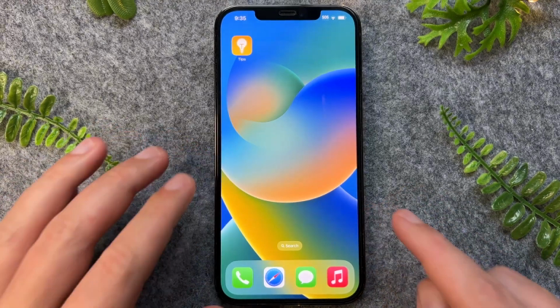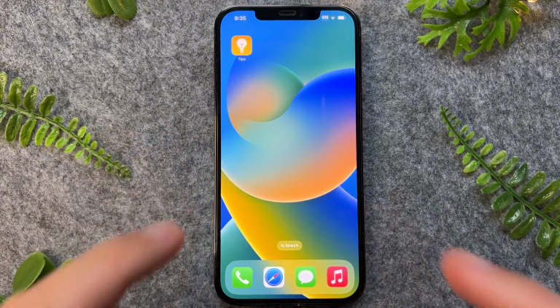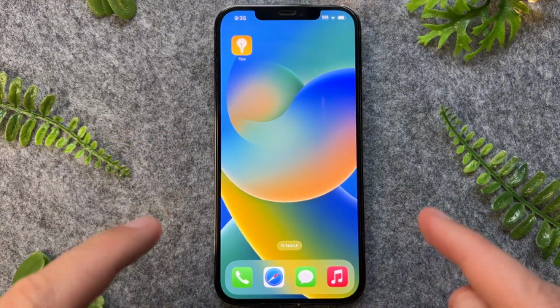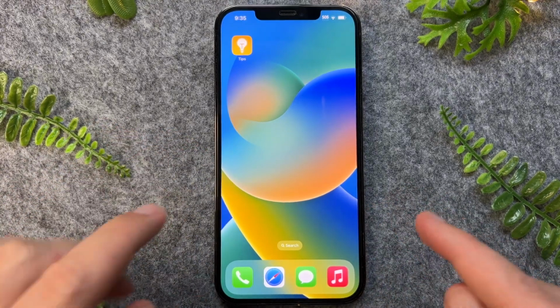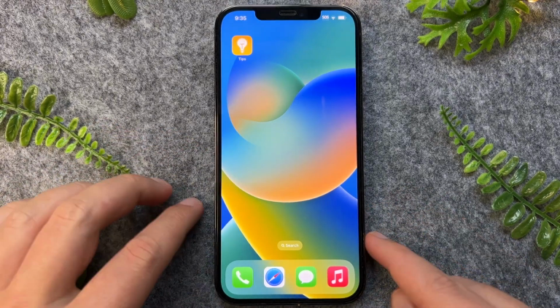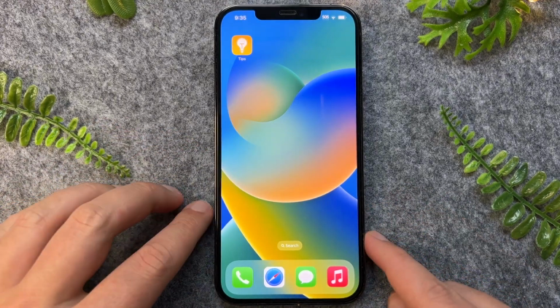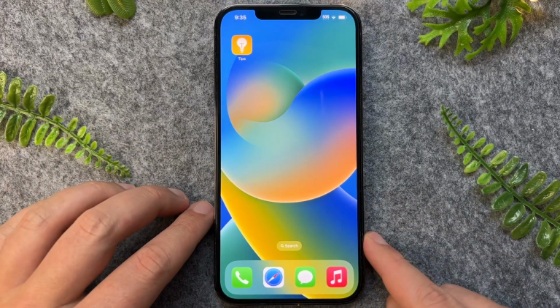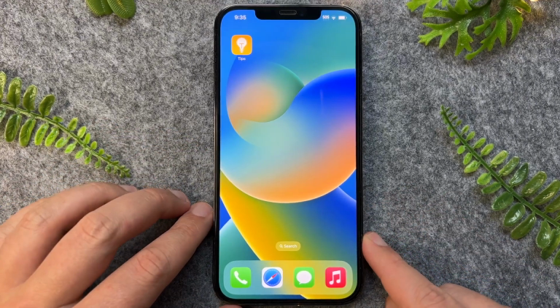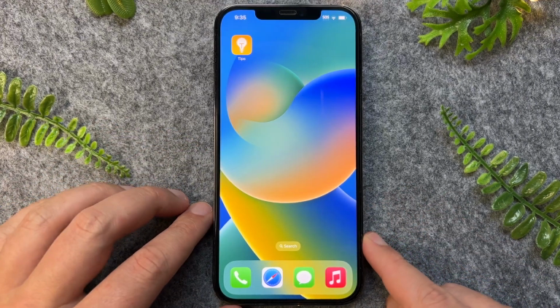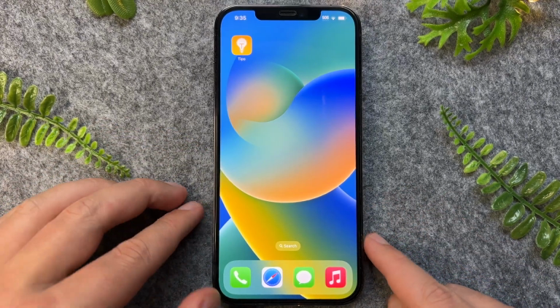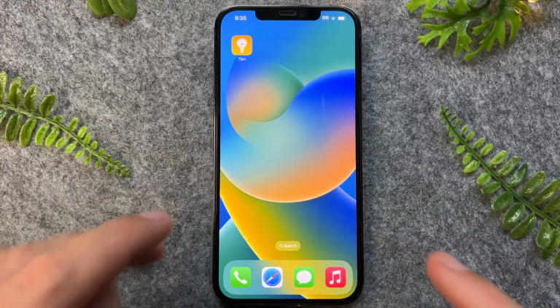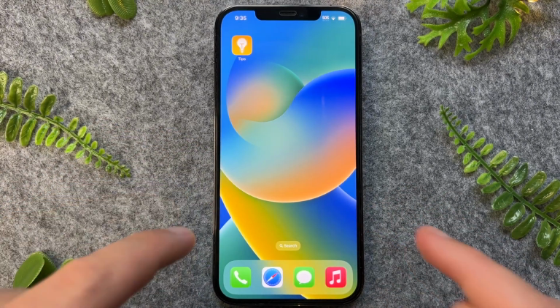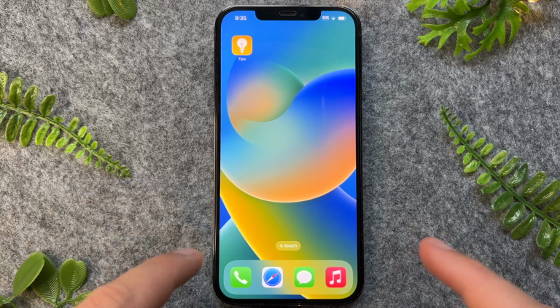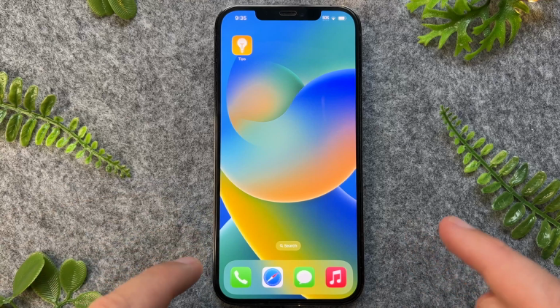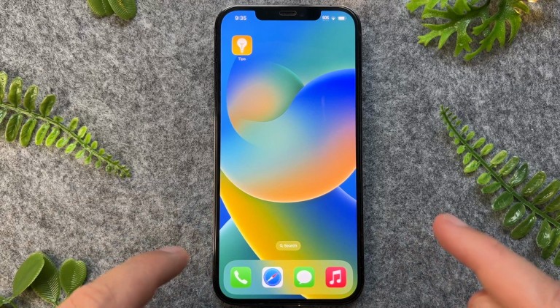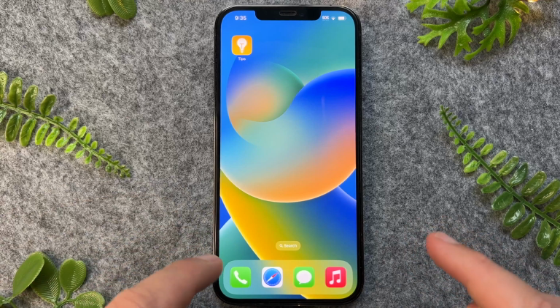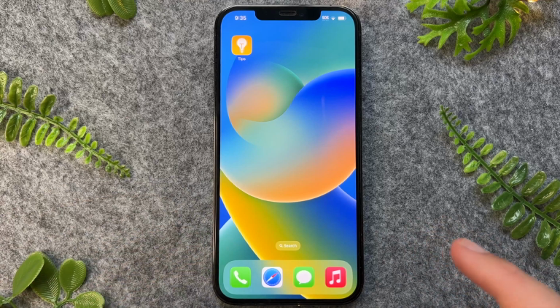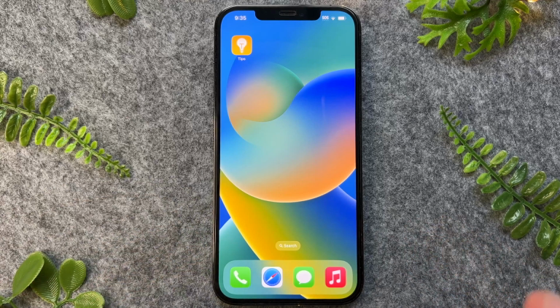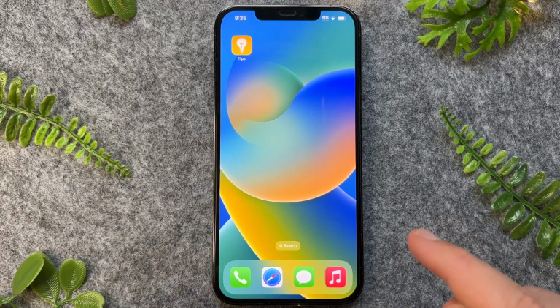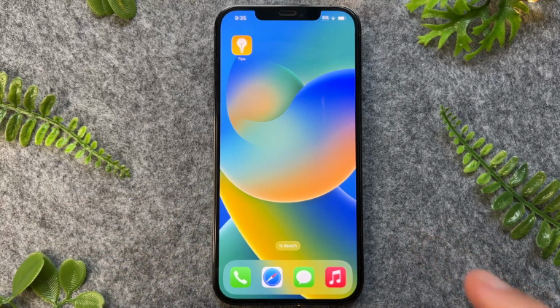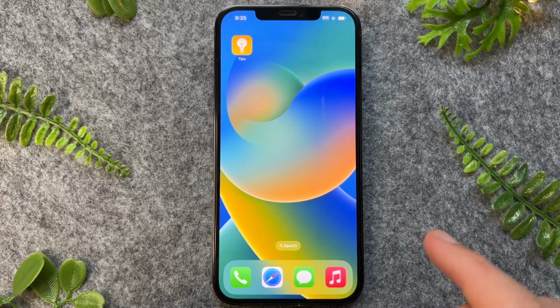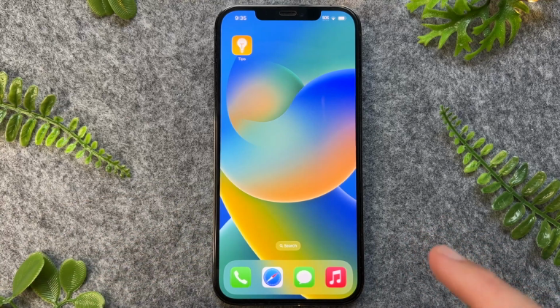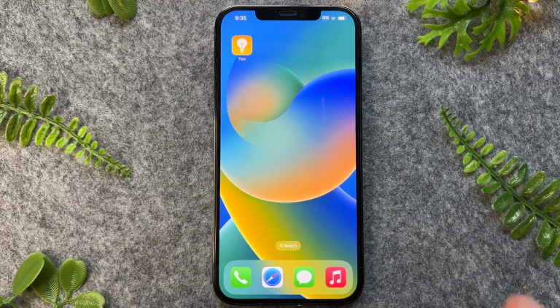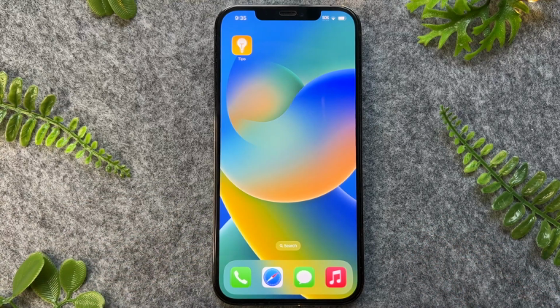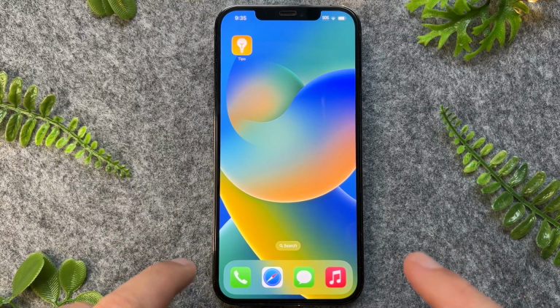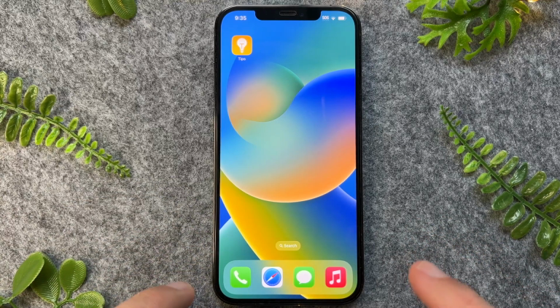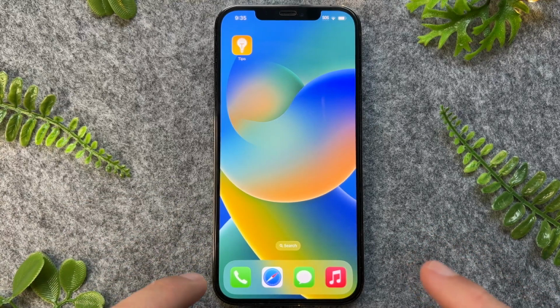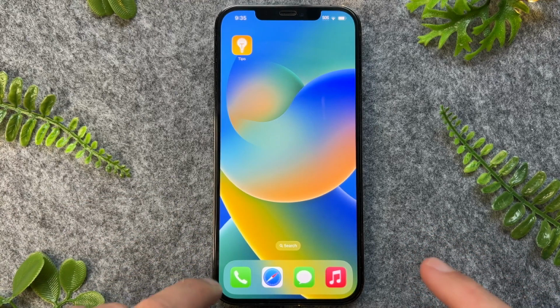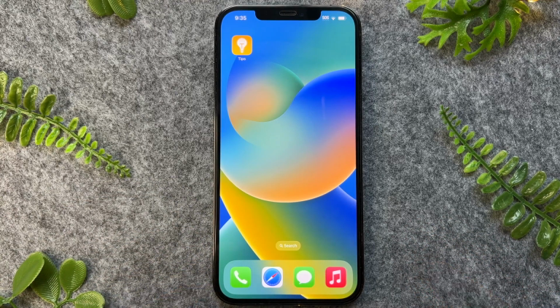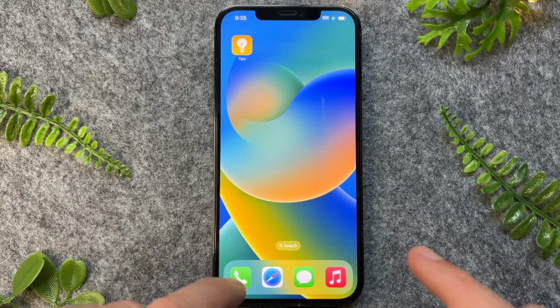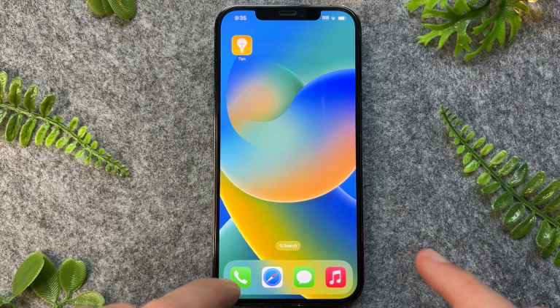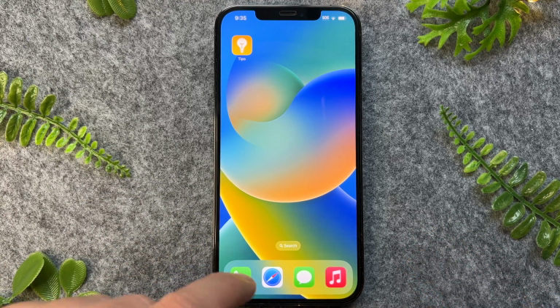But there you have it — a very quick and easy way on how to take long screenshots on your iPhone 14. Thanks for watching, I'll see you in the next one.